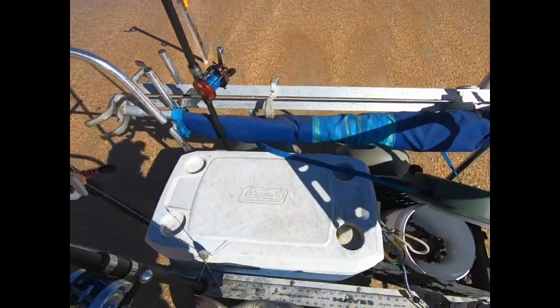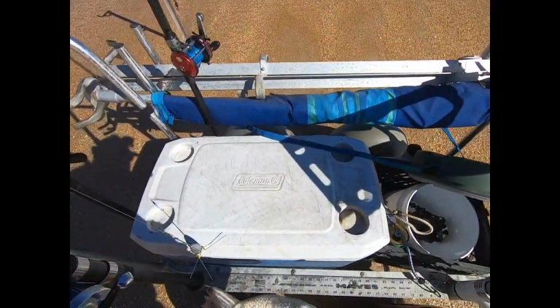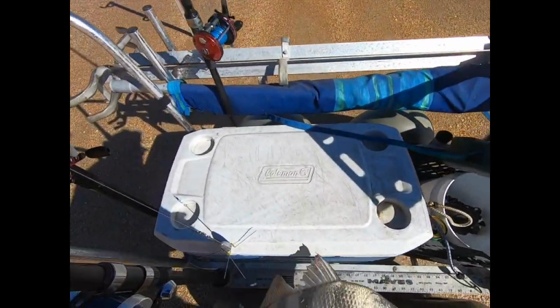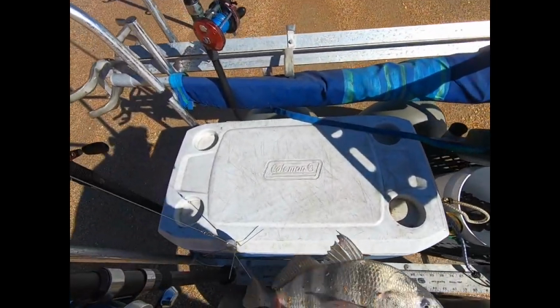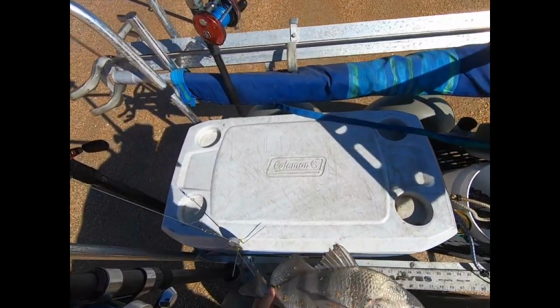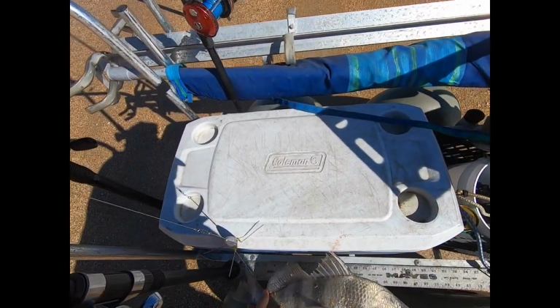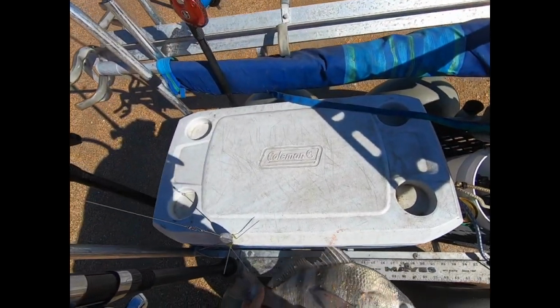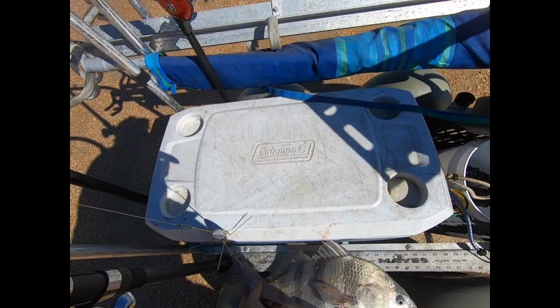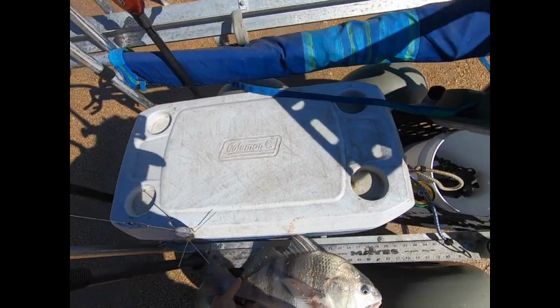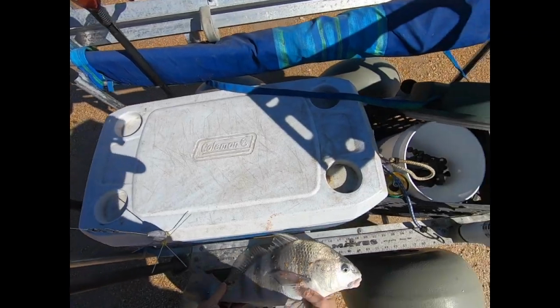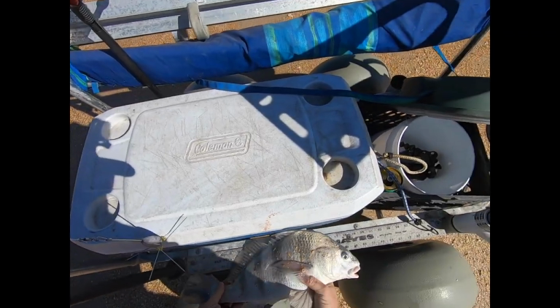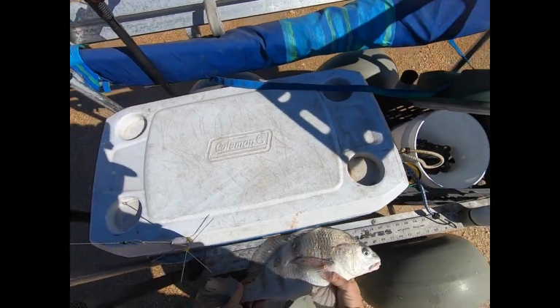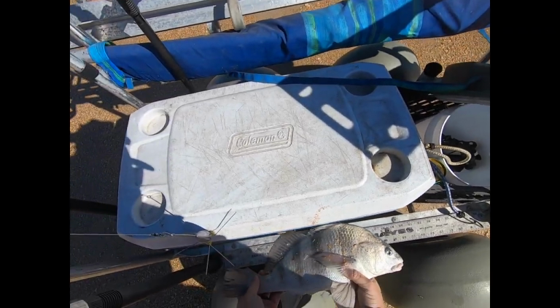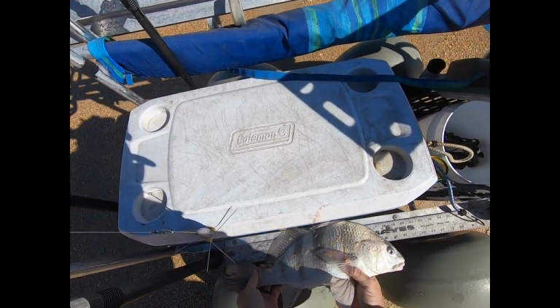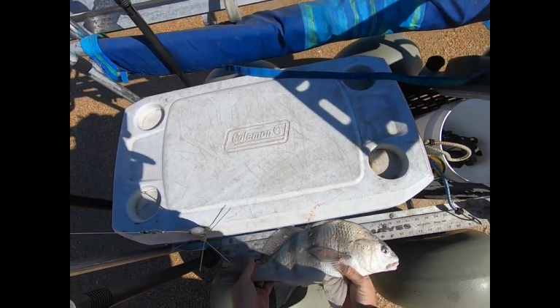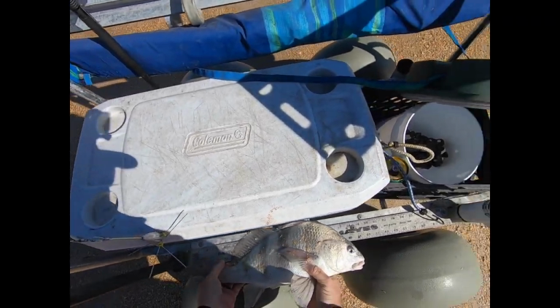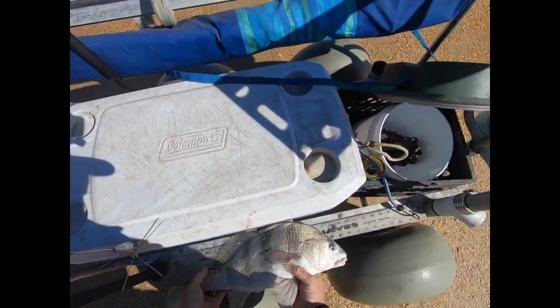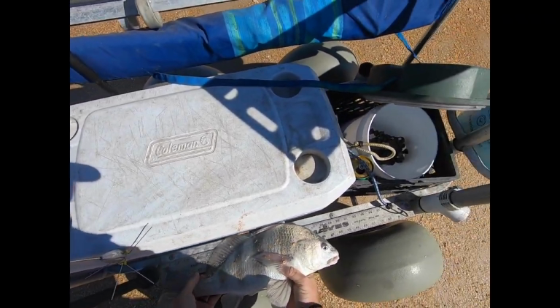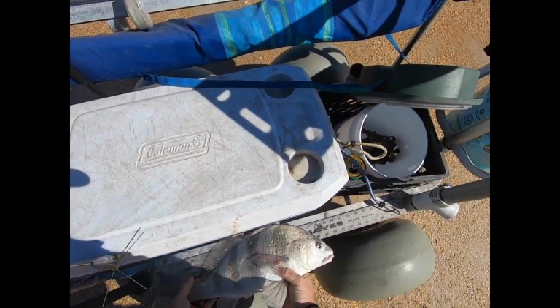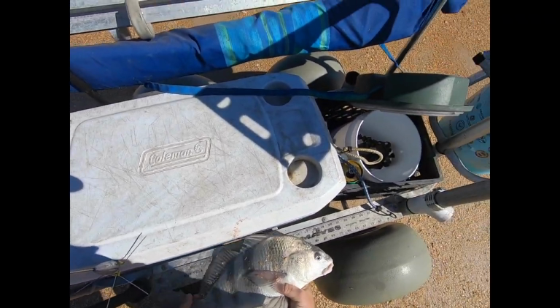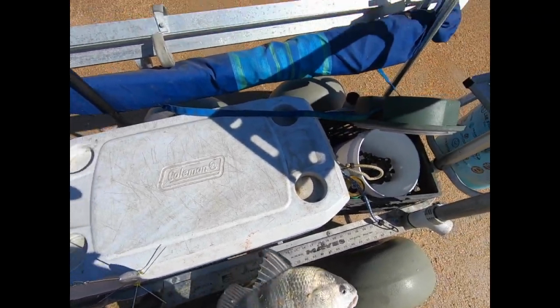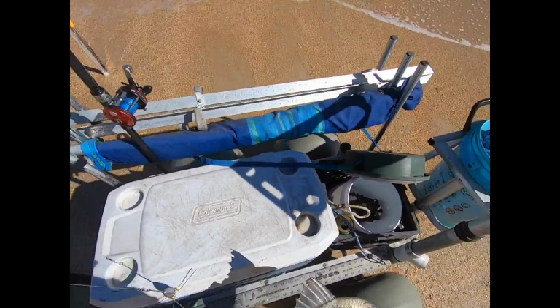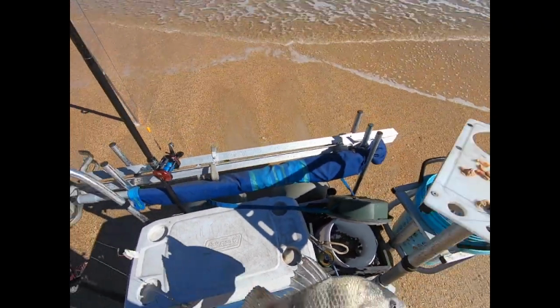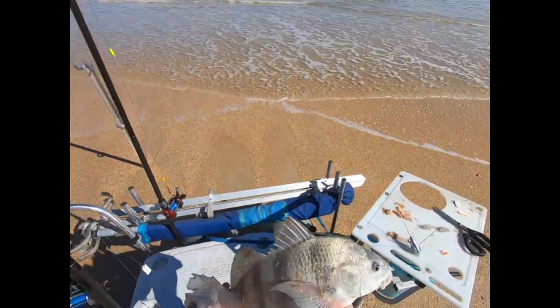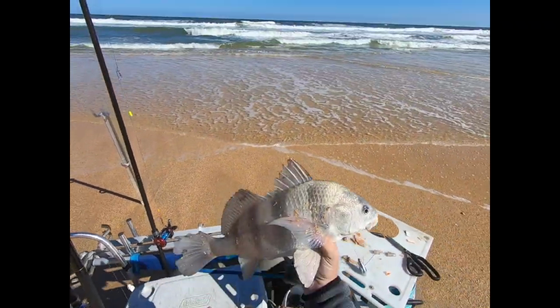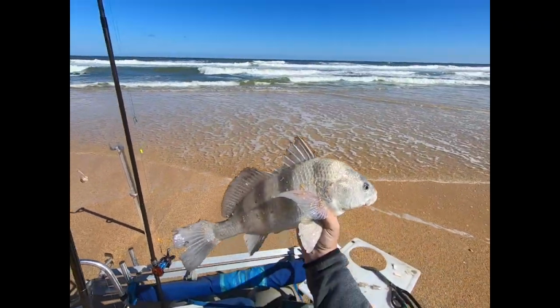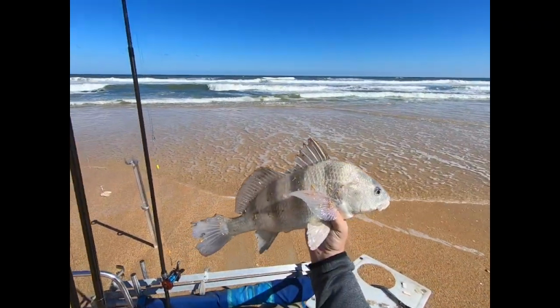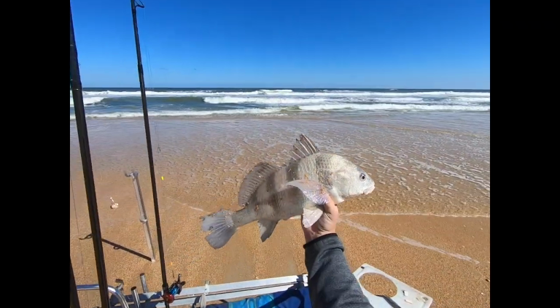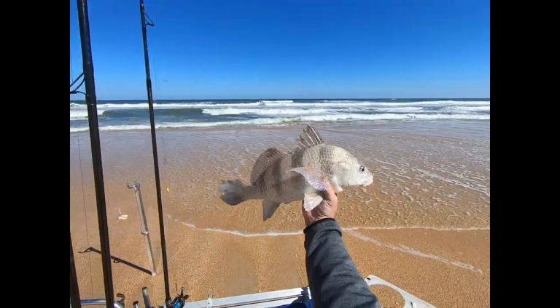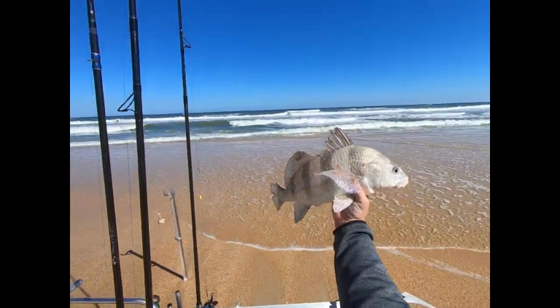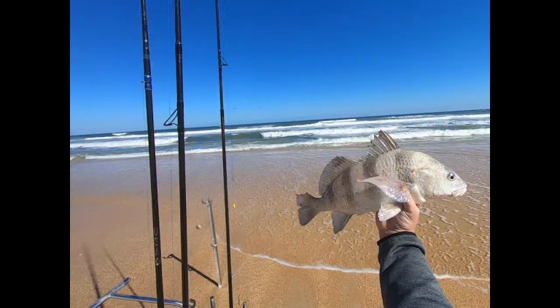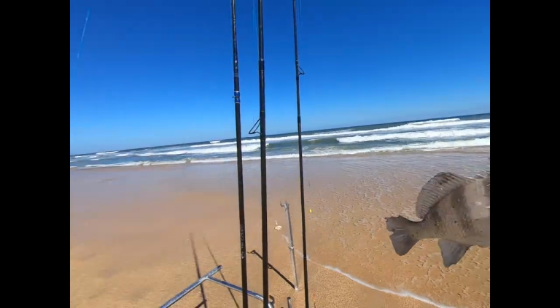How big is he? About 17 and a quarter, 17 and a half — nice fish.